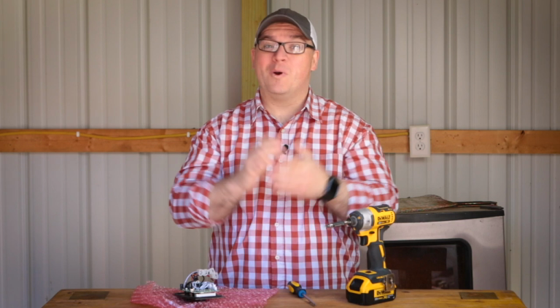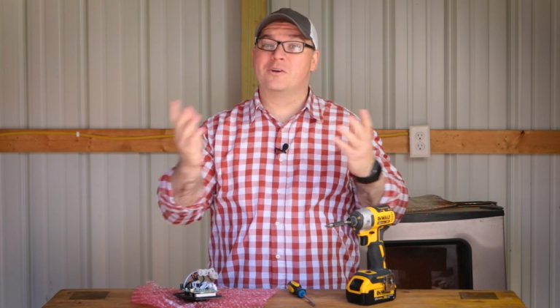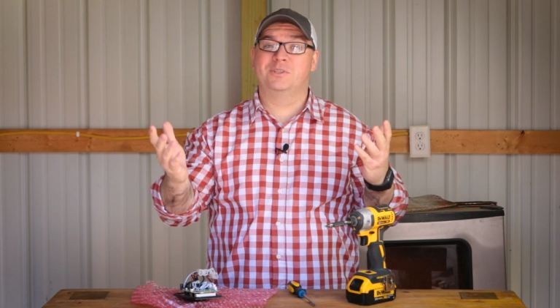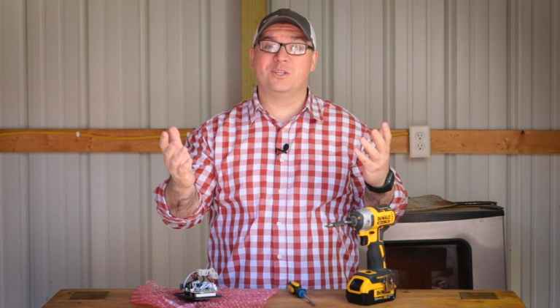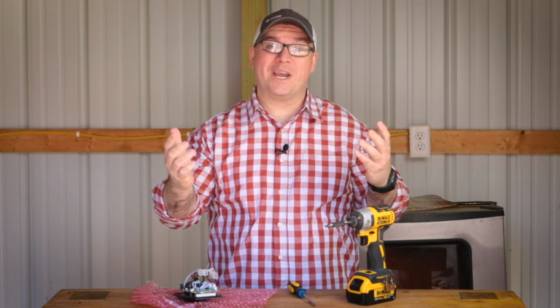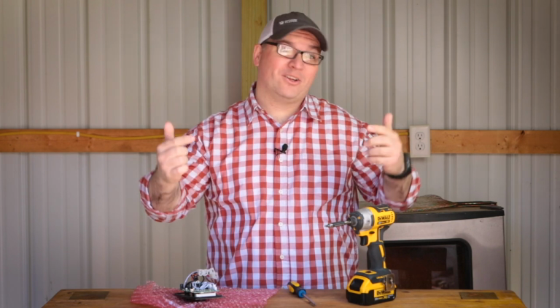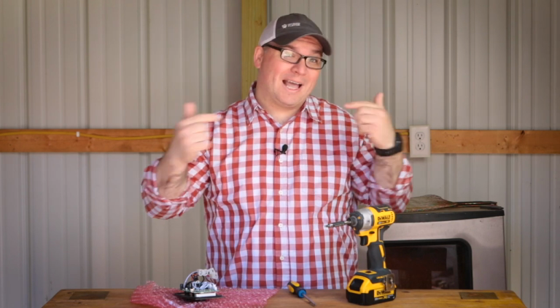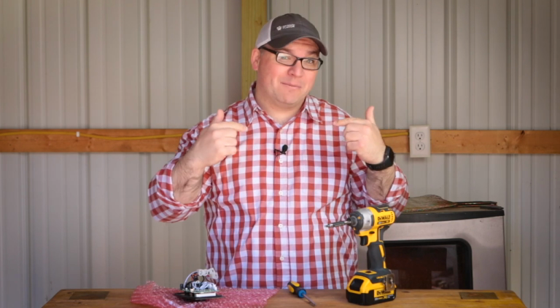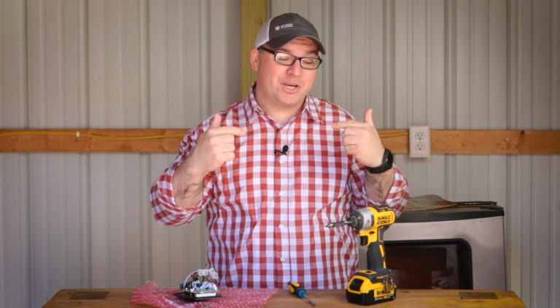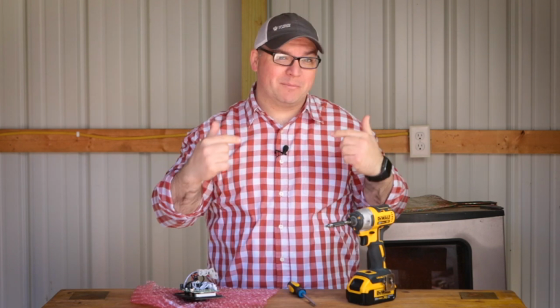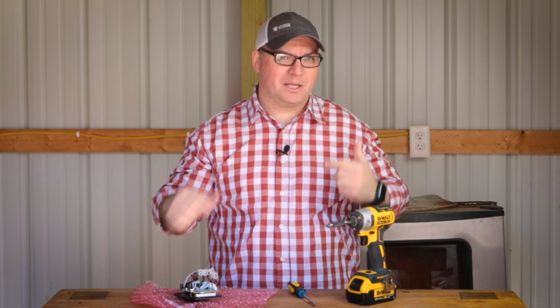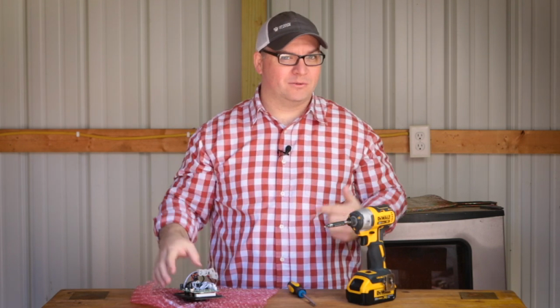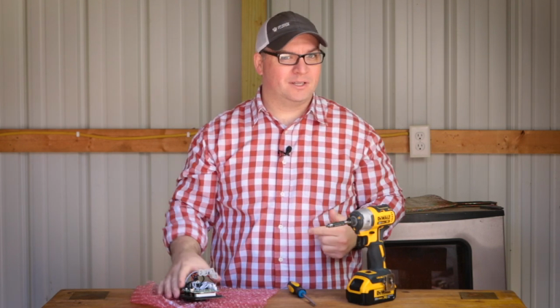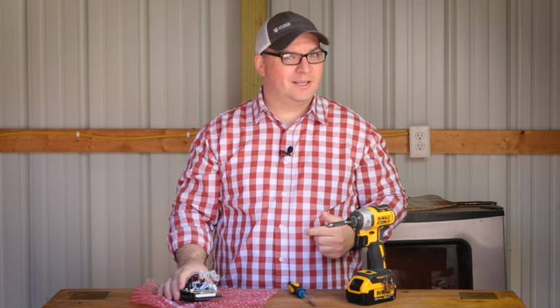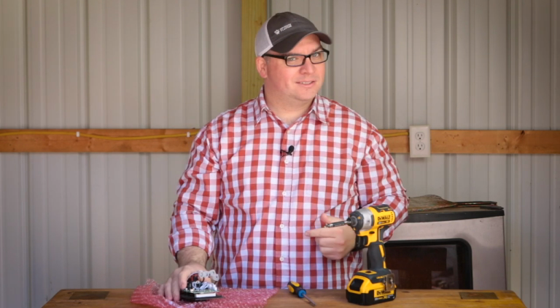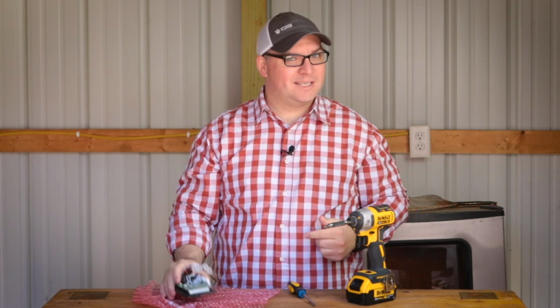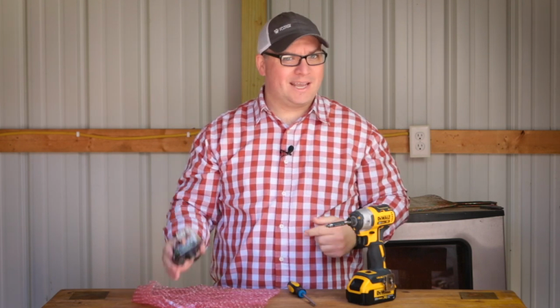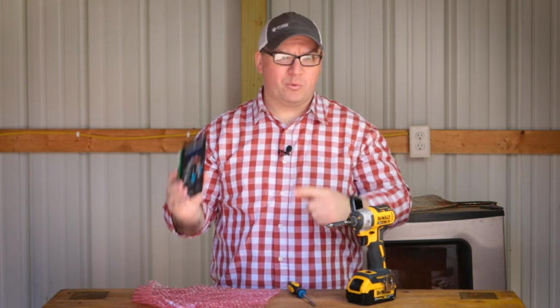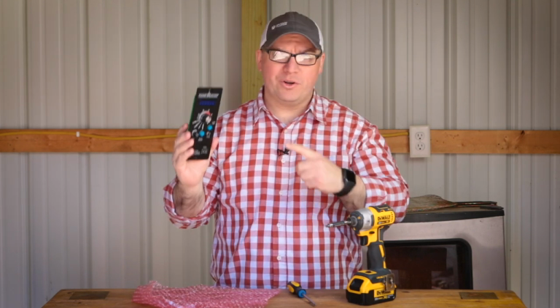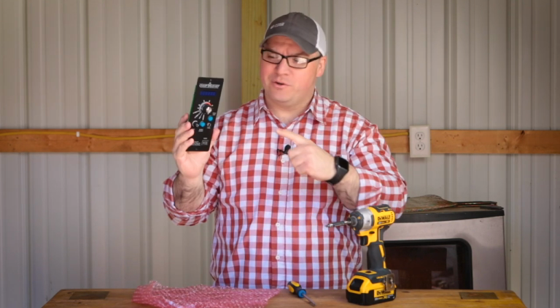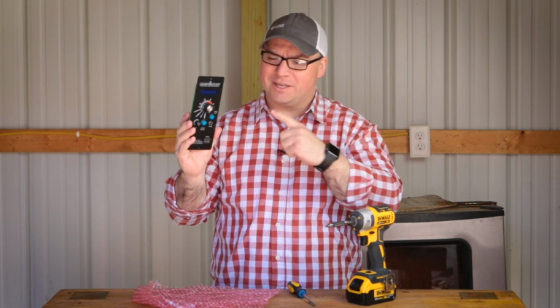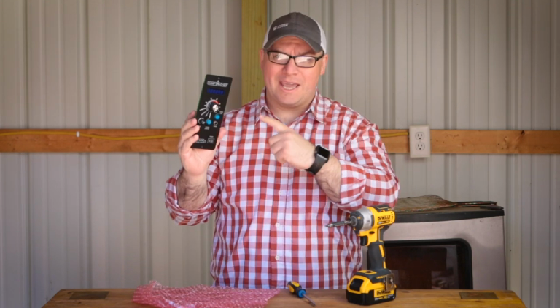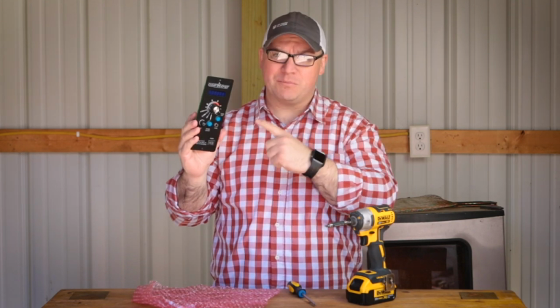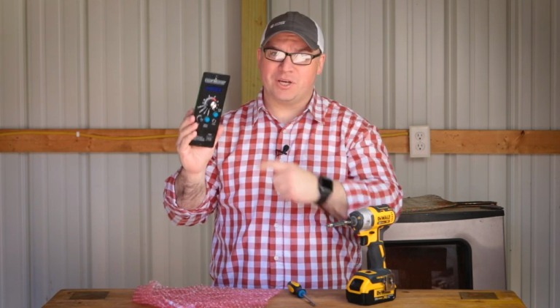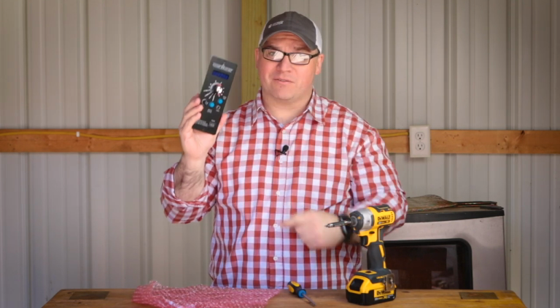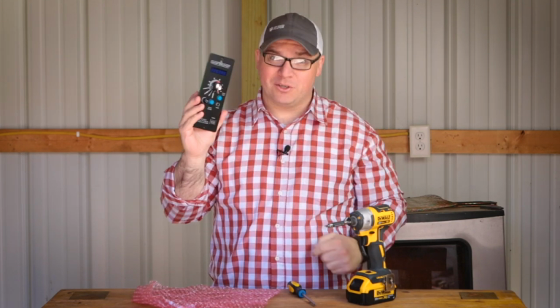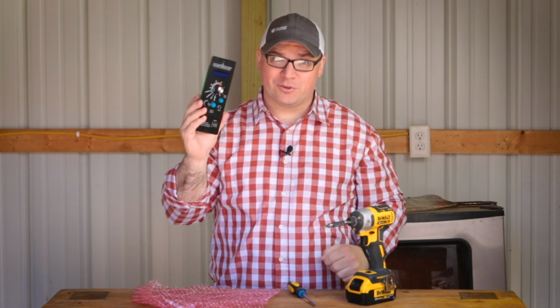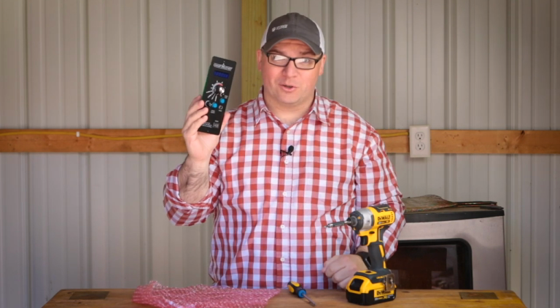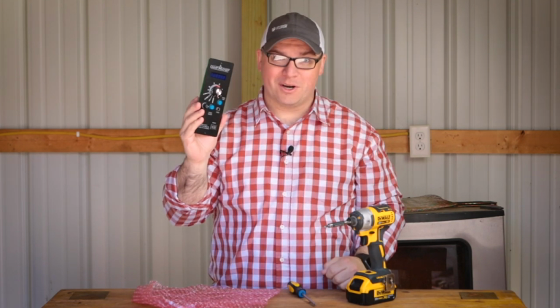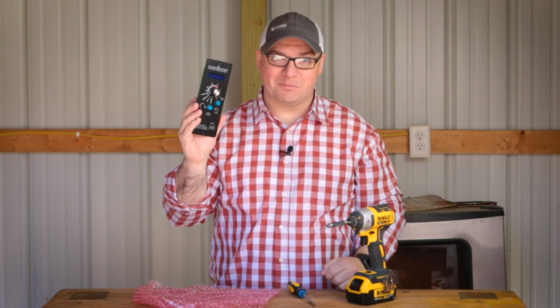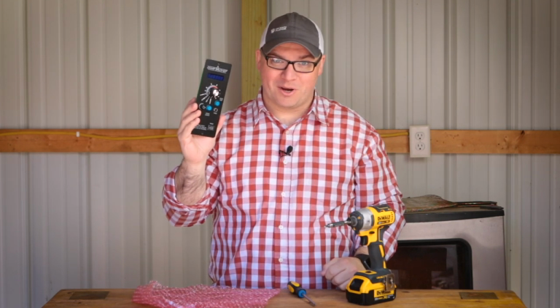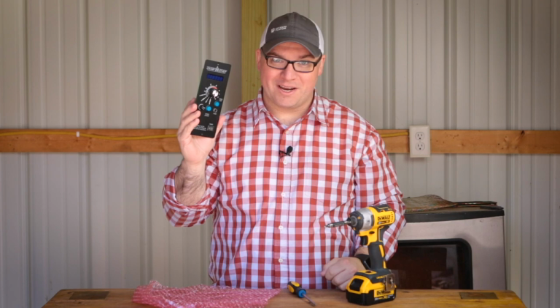Welcome to the channel. I'm Jay Malone. Today we're going to do a Camp Chef controller upgrade.